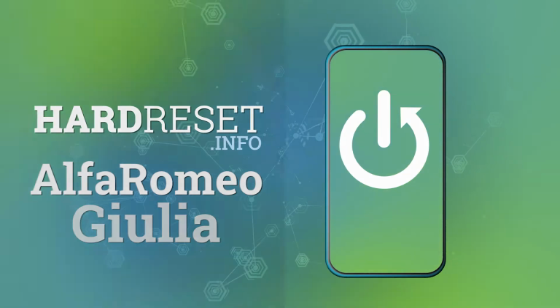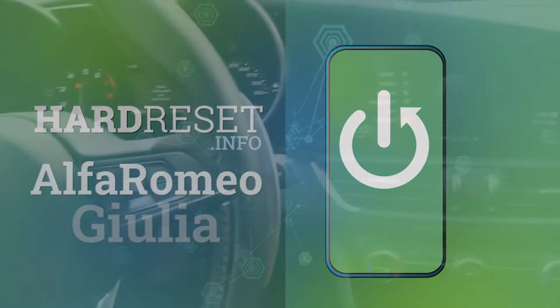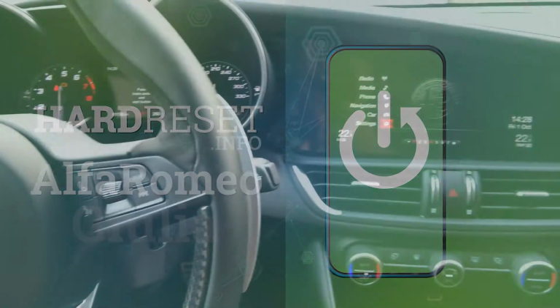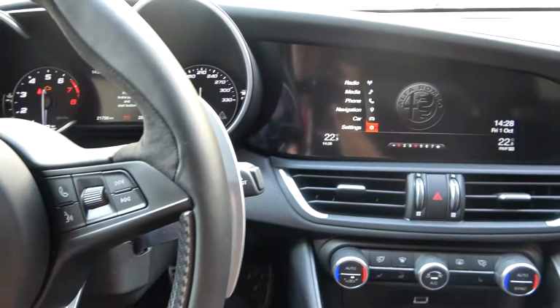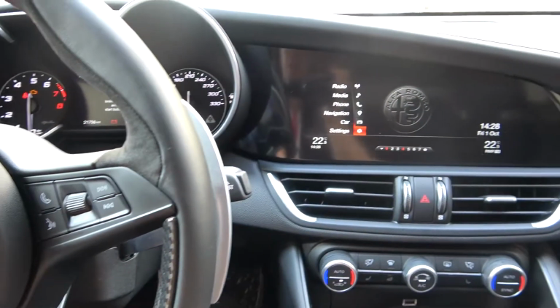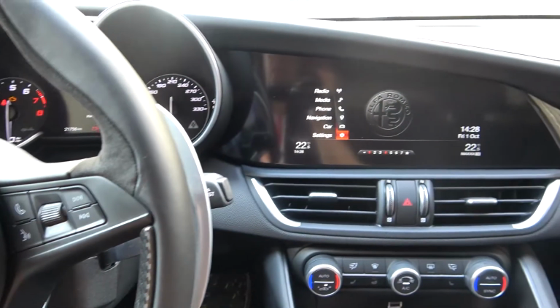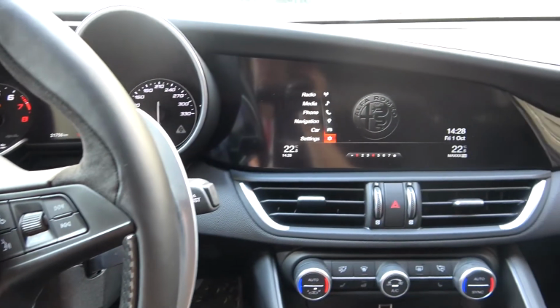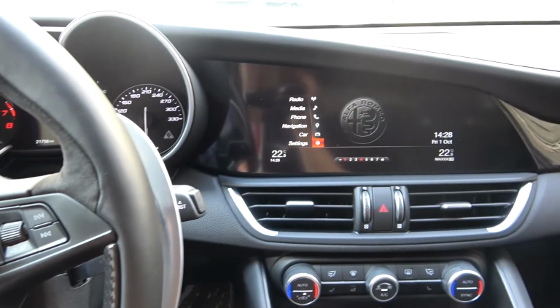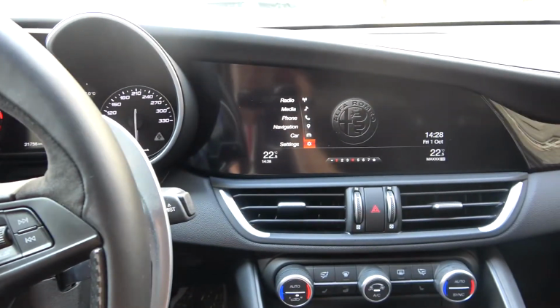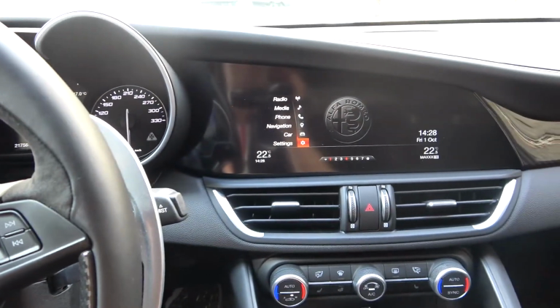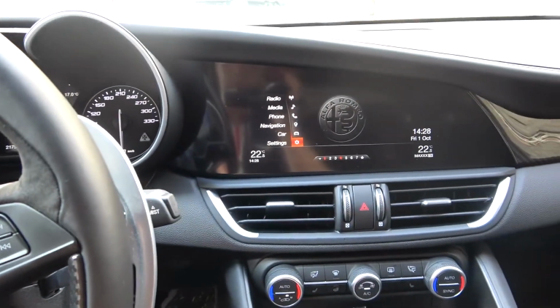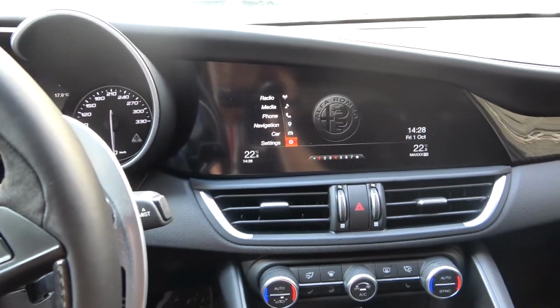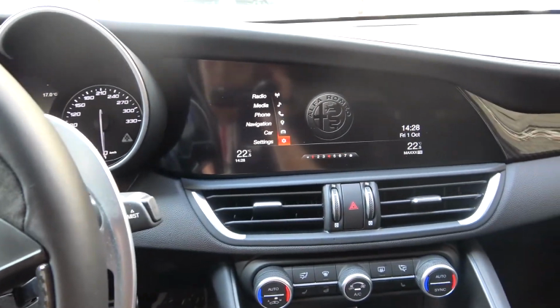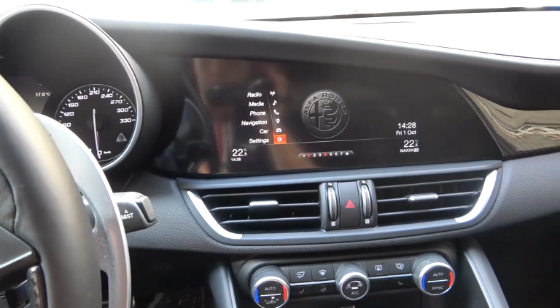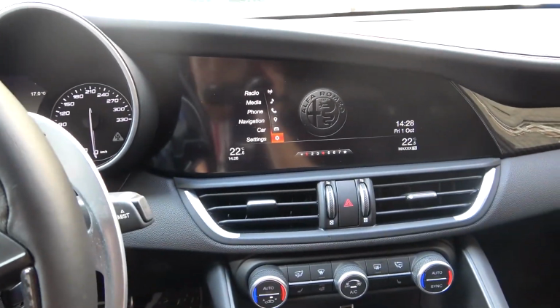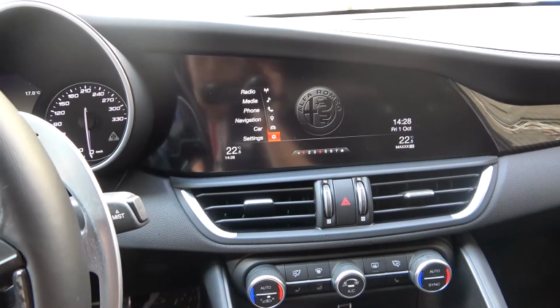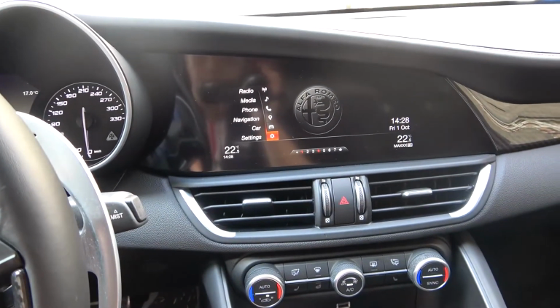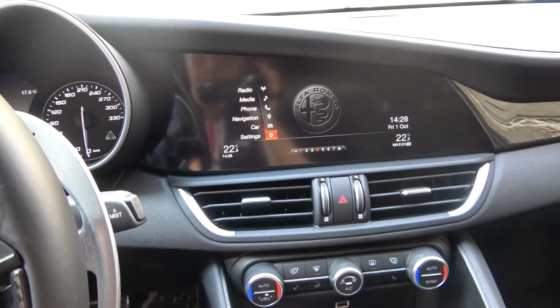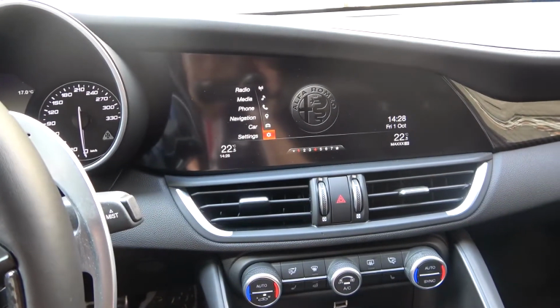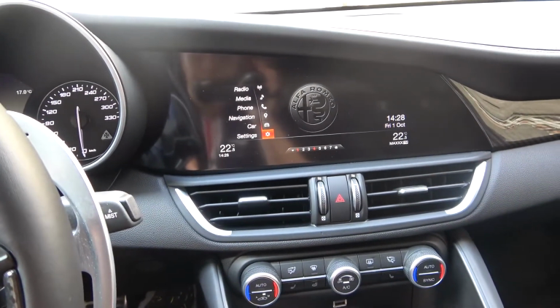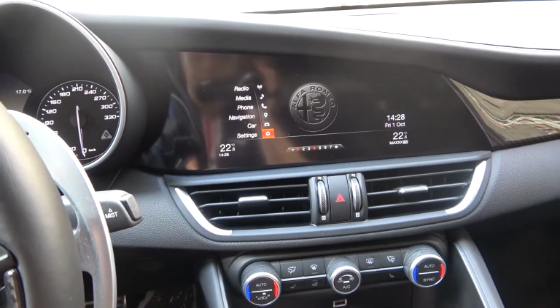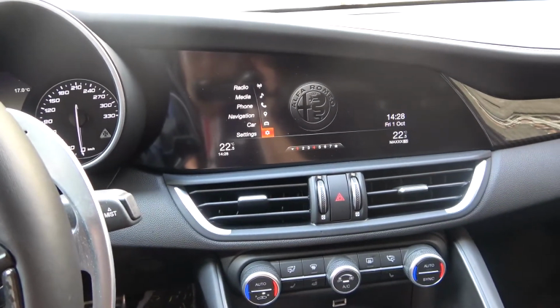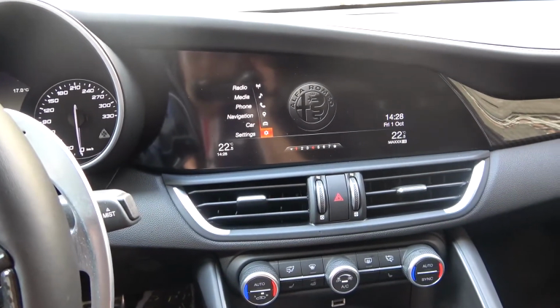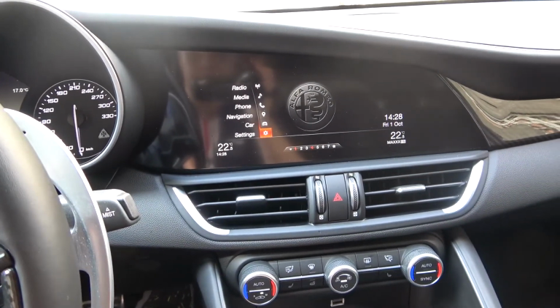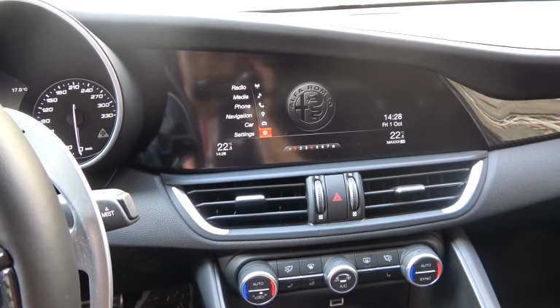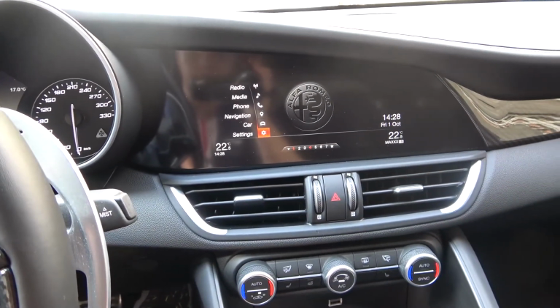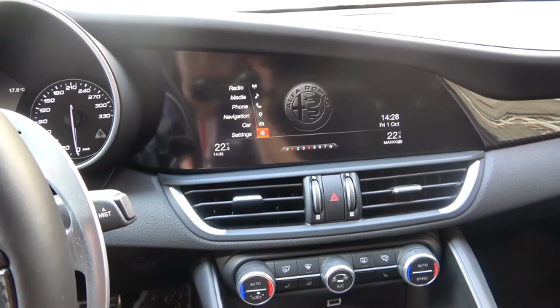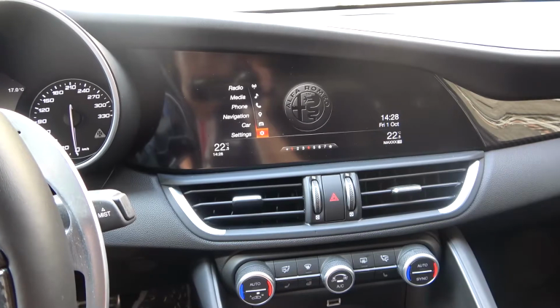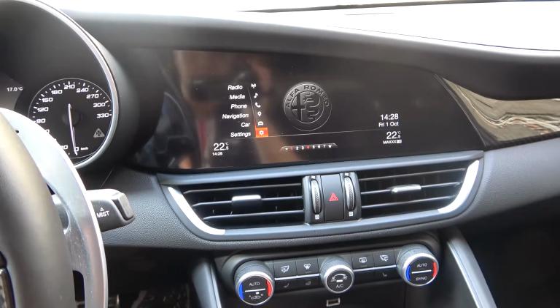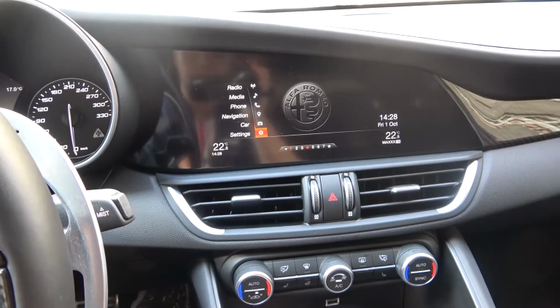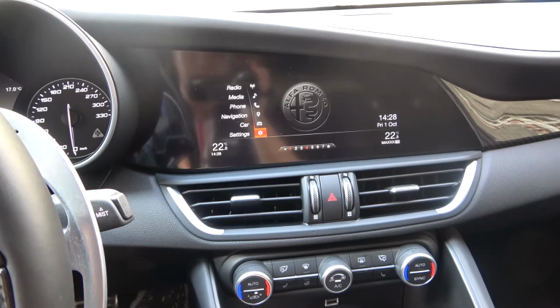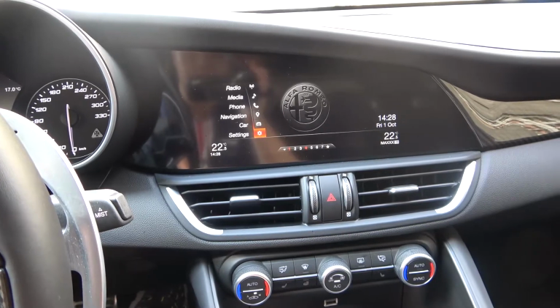Welcome. Today I am in an Alfa Romeo Giulia and I'll show you how we can turn on or turn off blind spot monitoring.